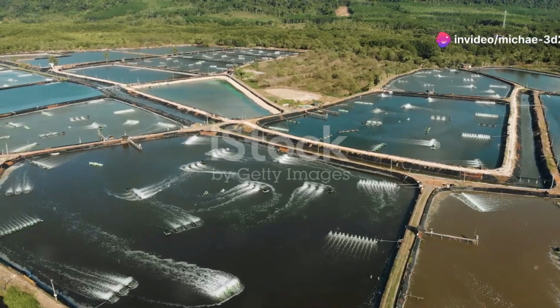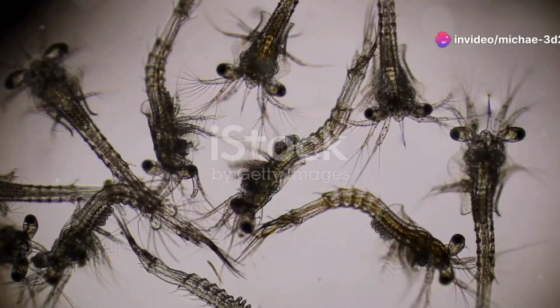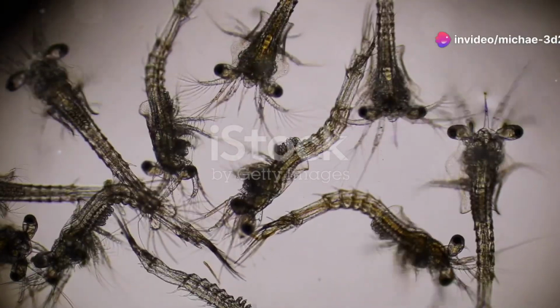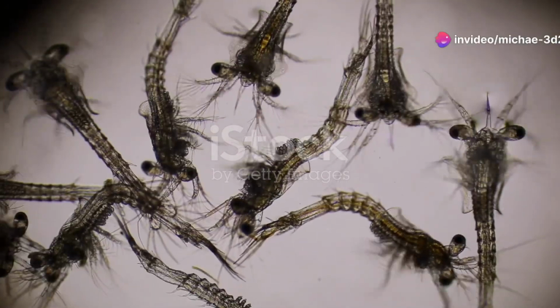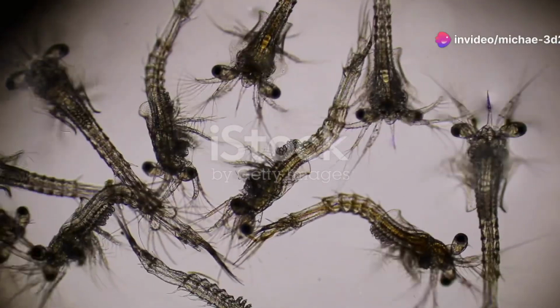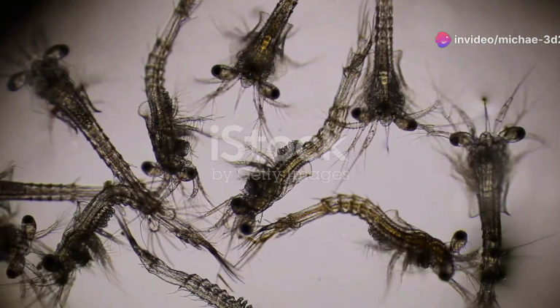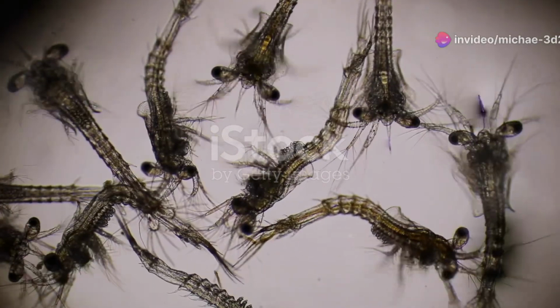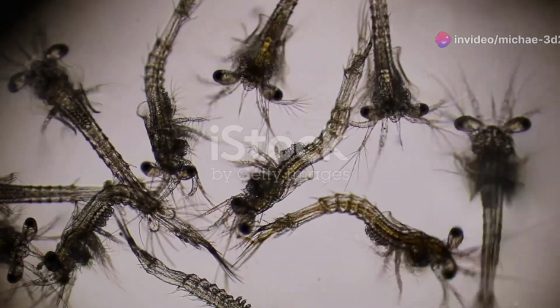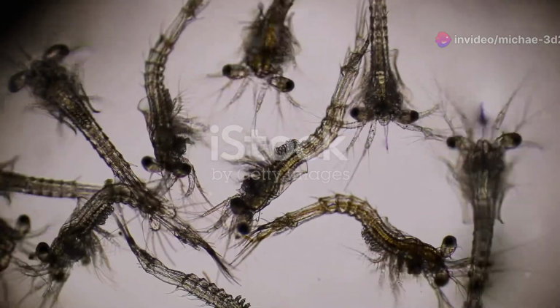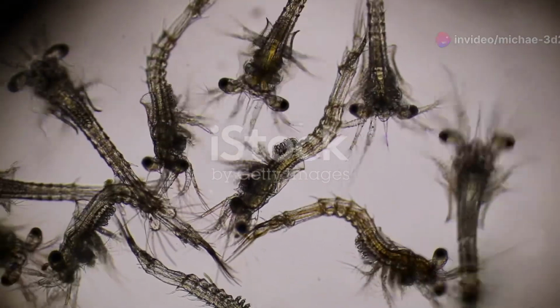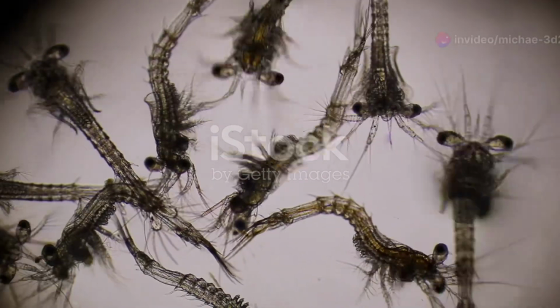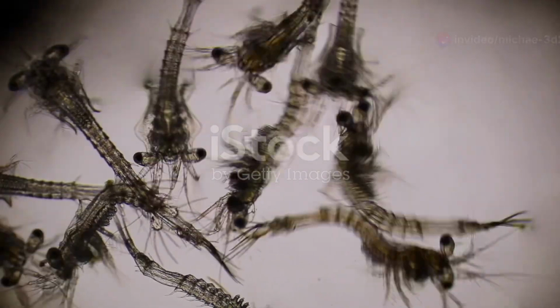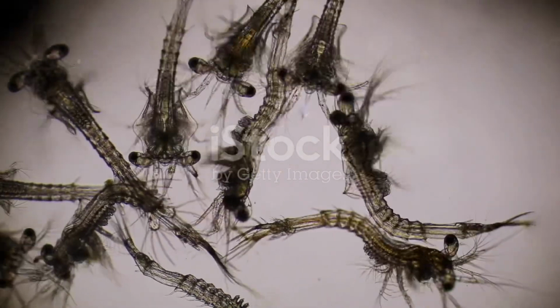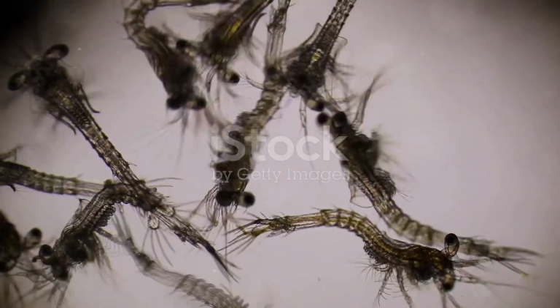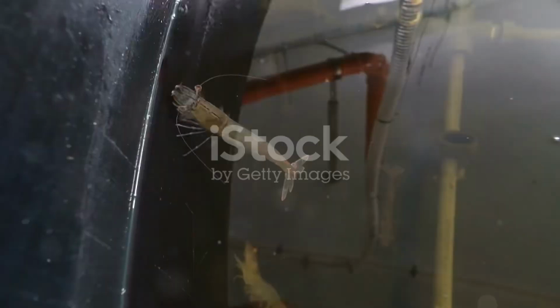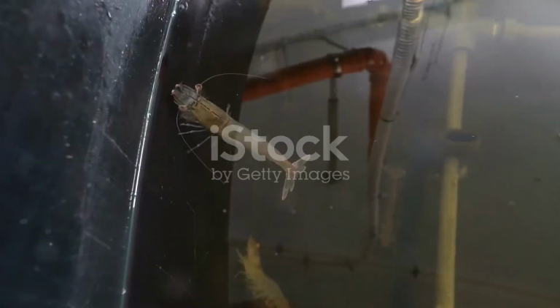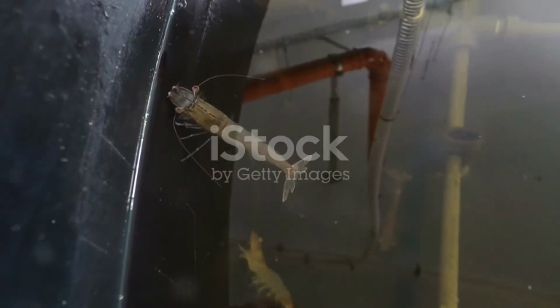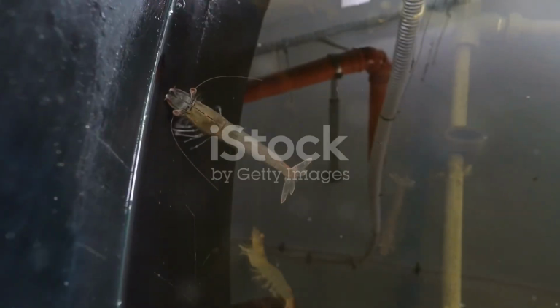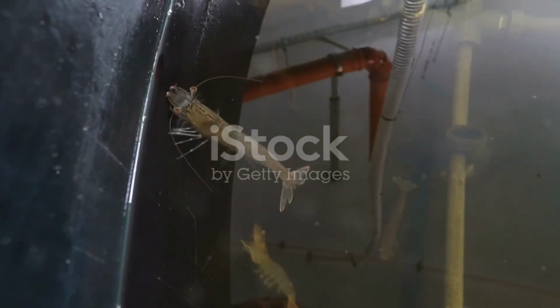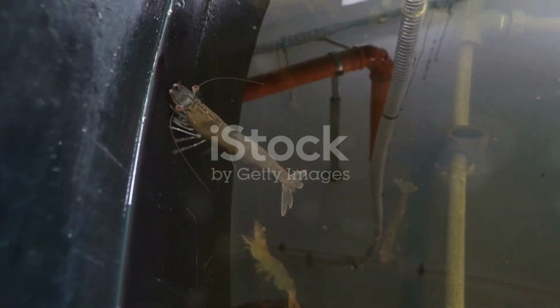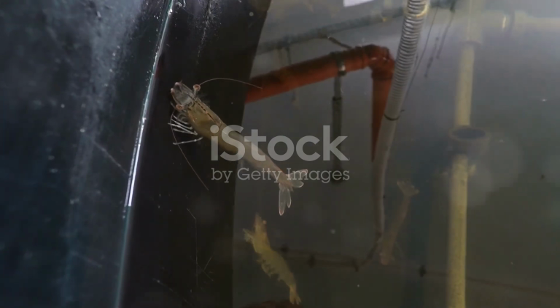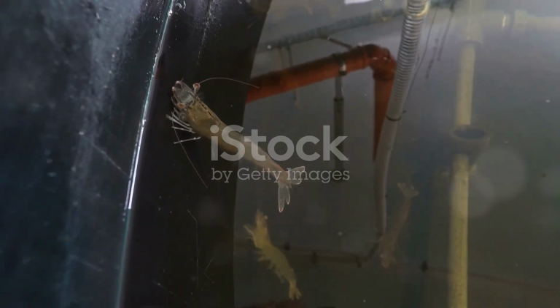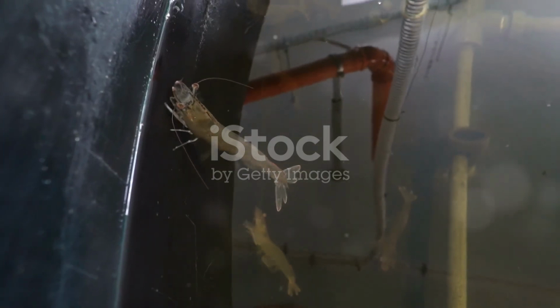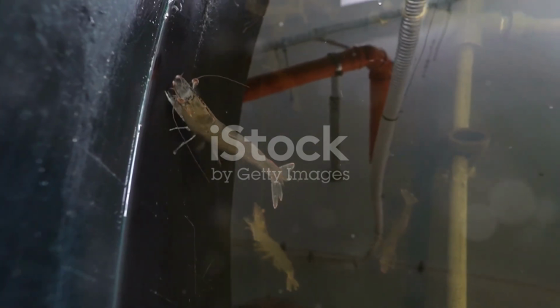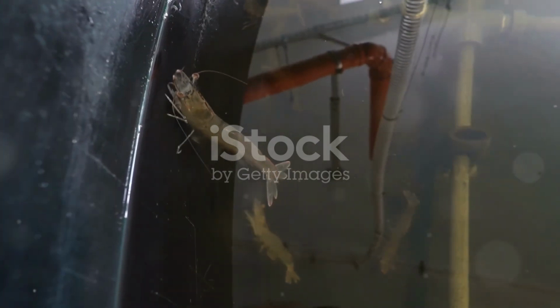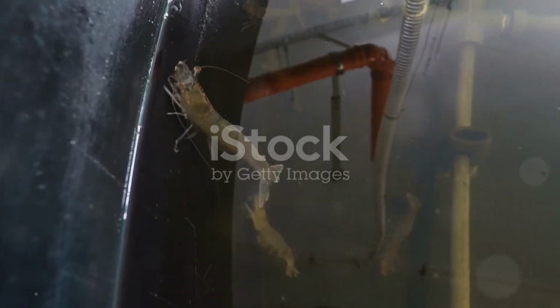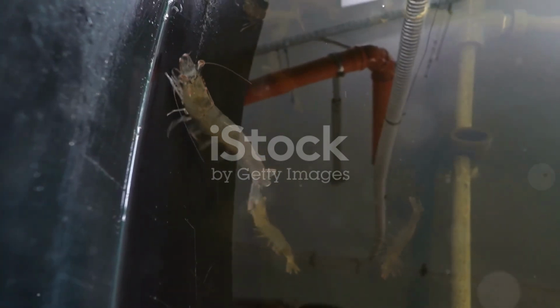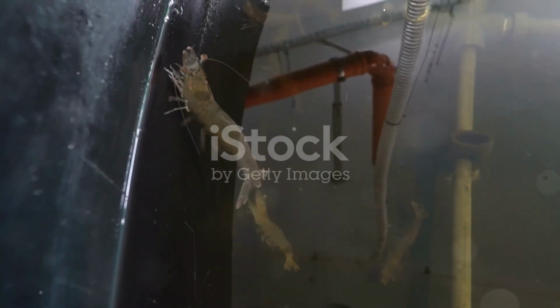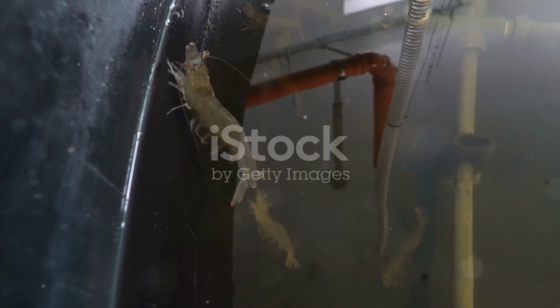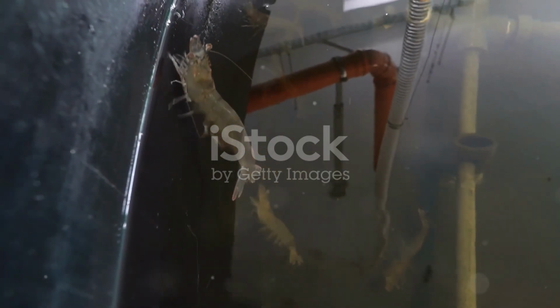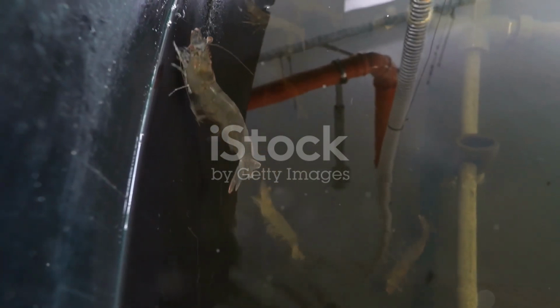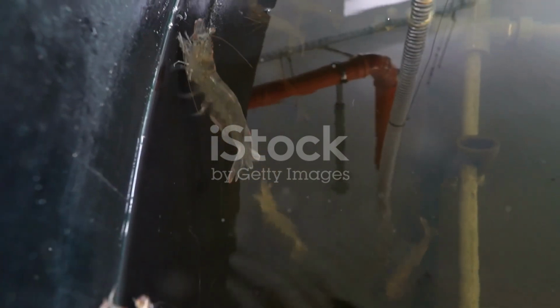Shrimp farming starts with tiny larvae in hatcheries. These hatcheries are like shrimp nurseries where larvae grow into juvenile shrimp.